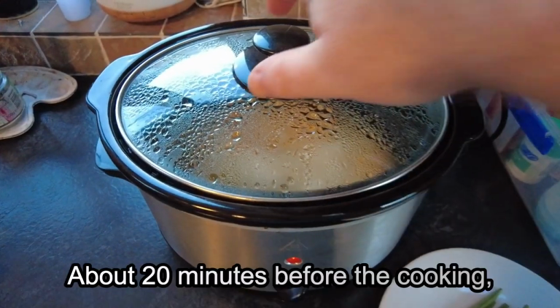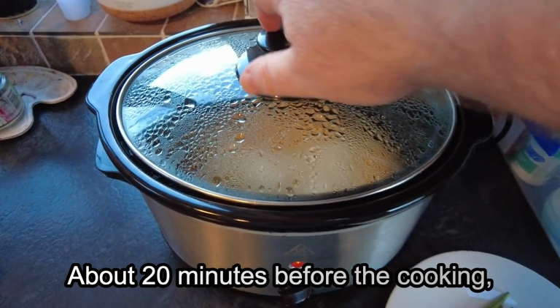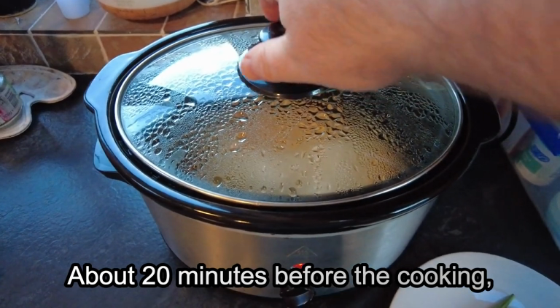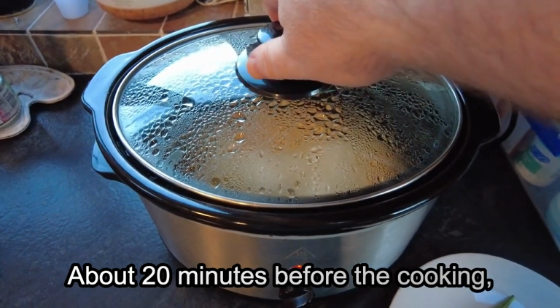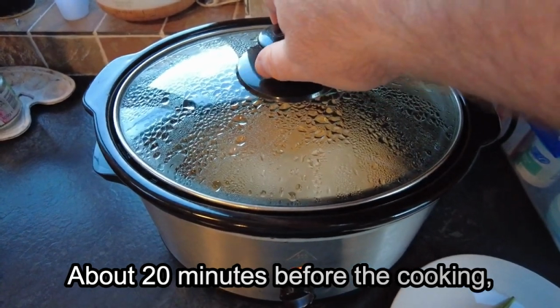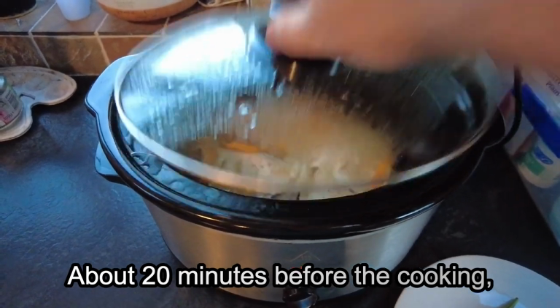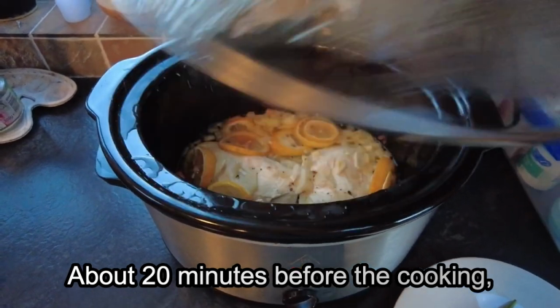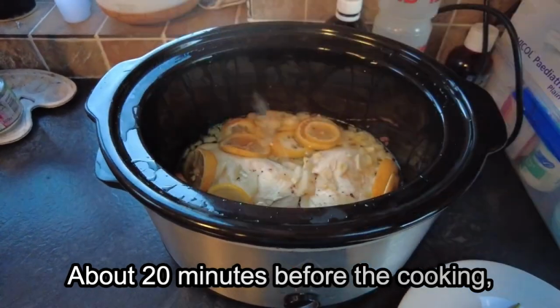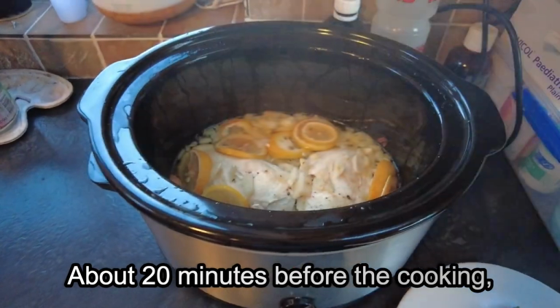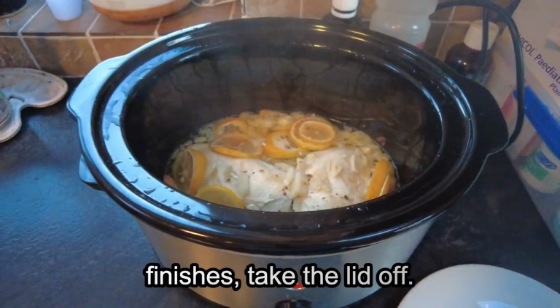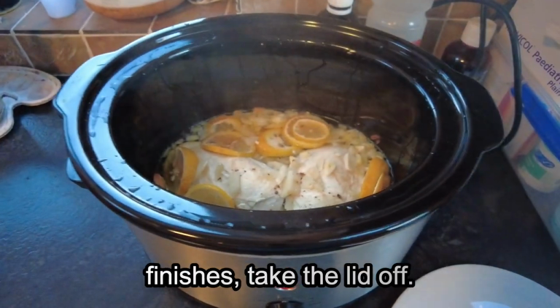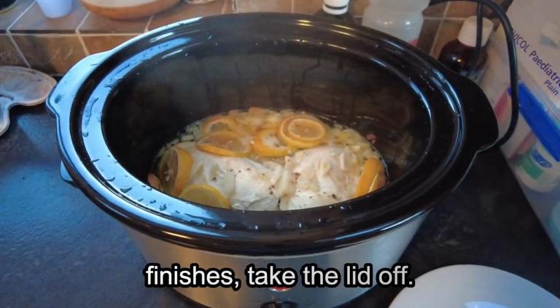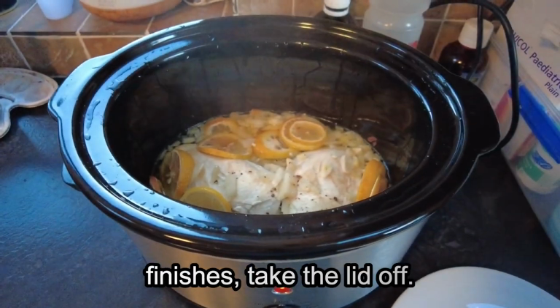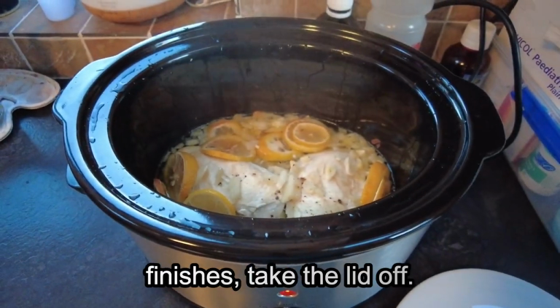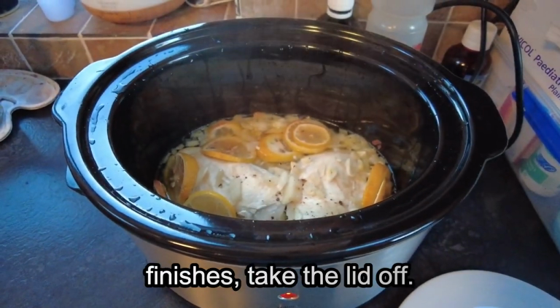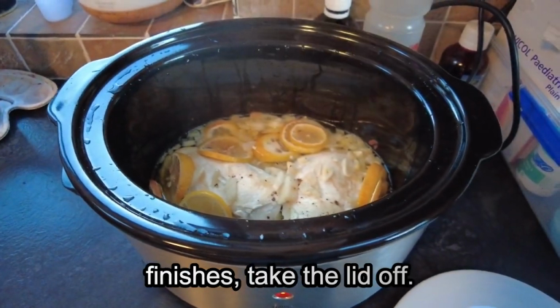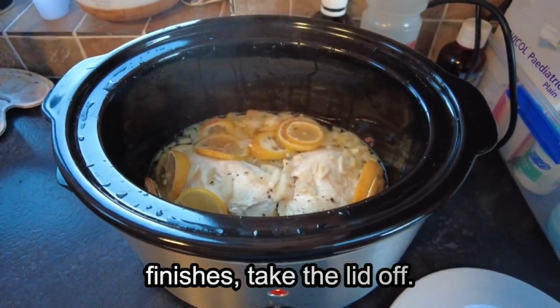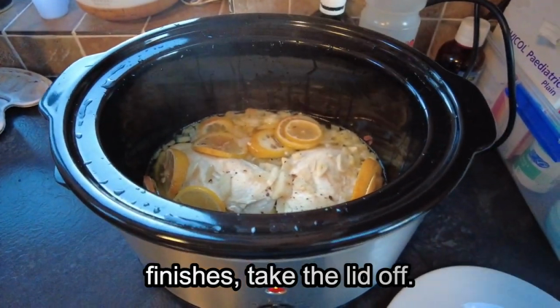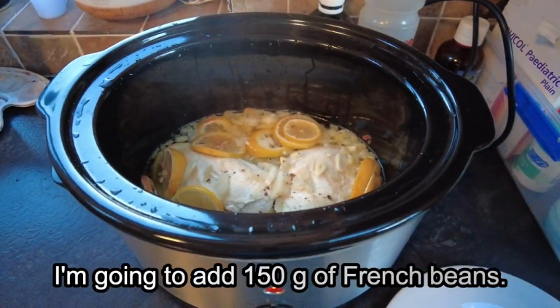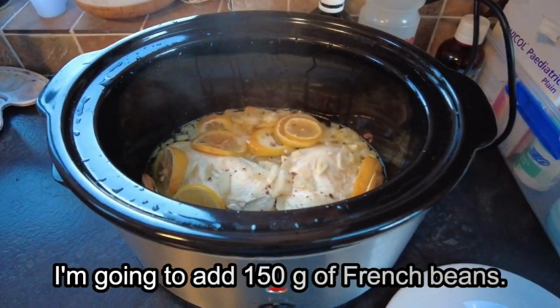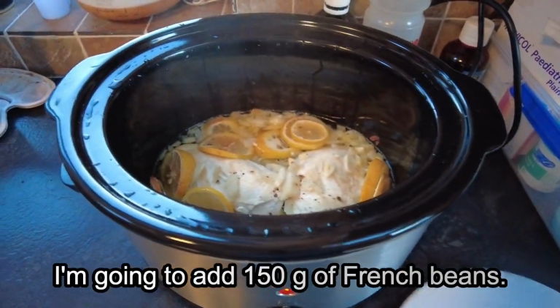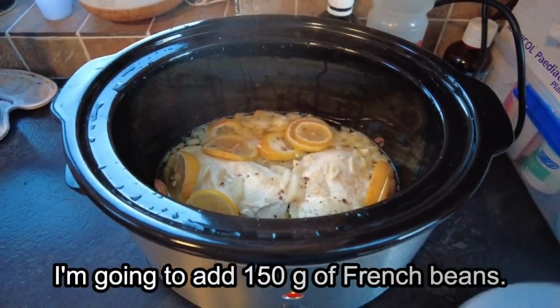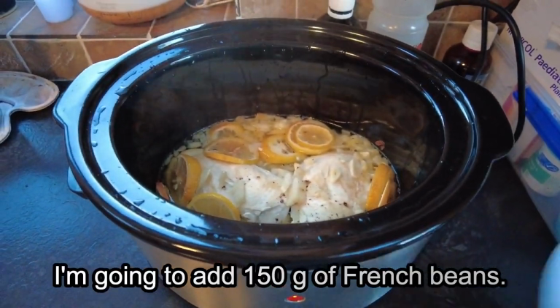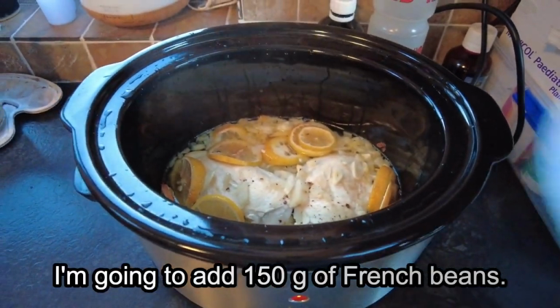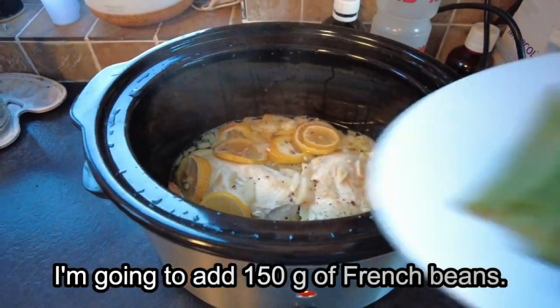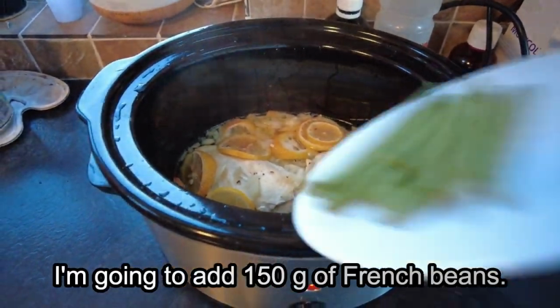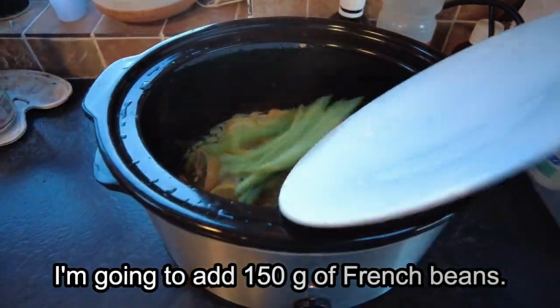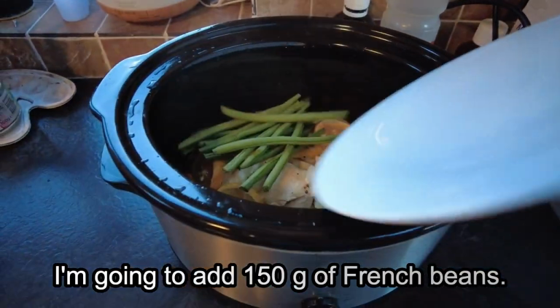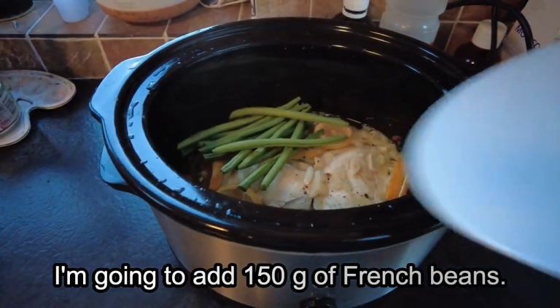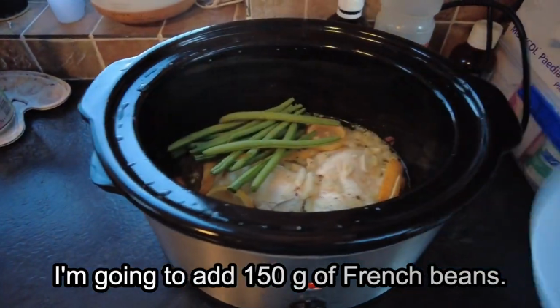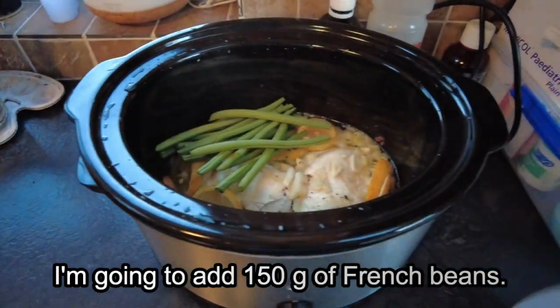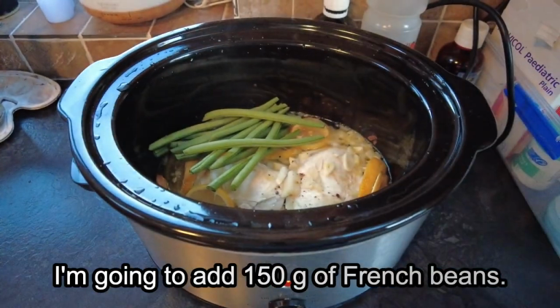About 20 minutes before the cooking finishes, take the lid off and we are going to add 150 grams of french beans.